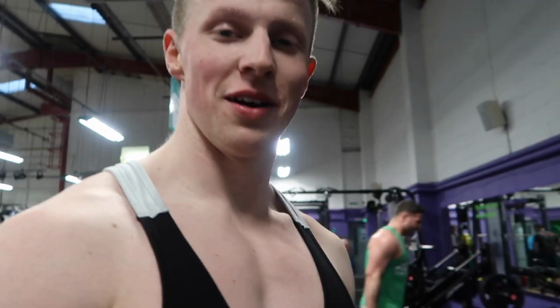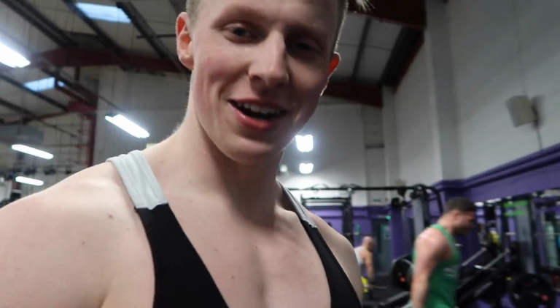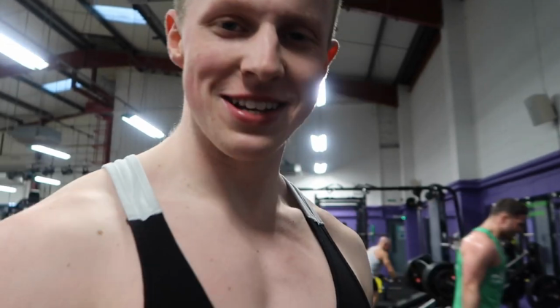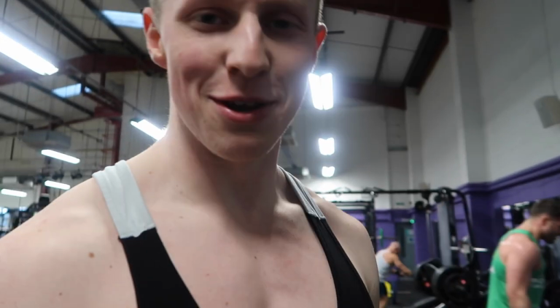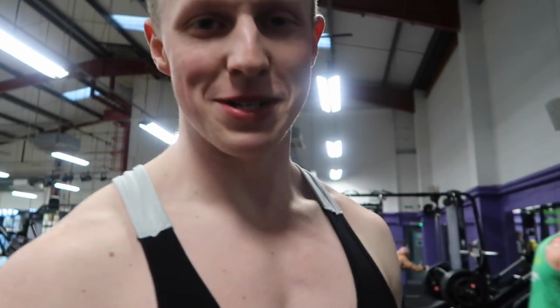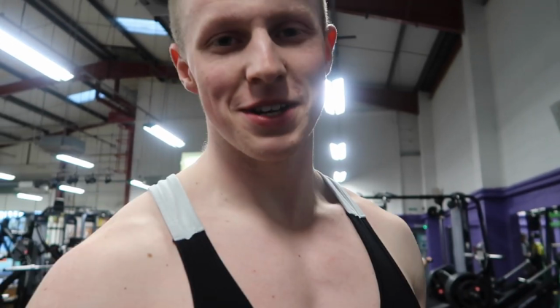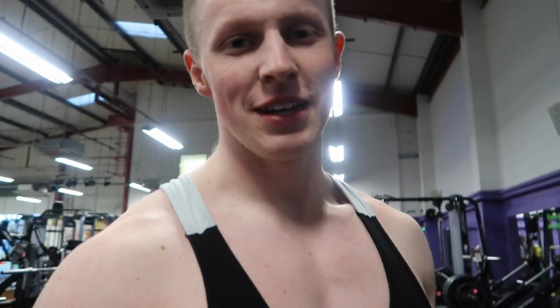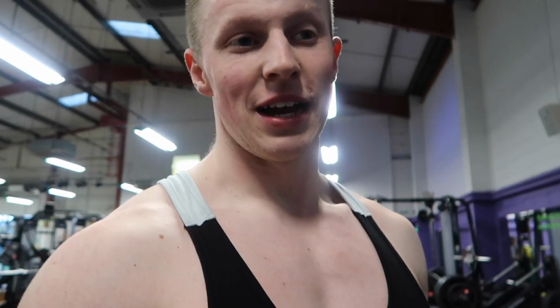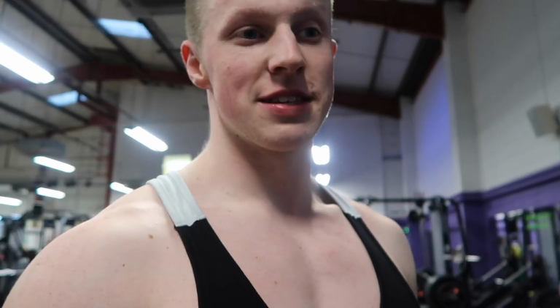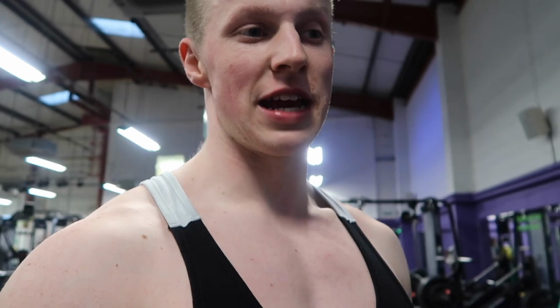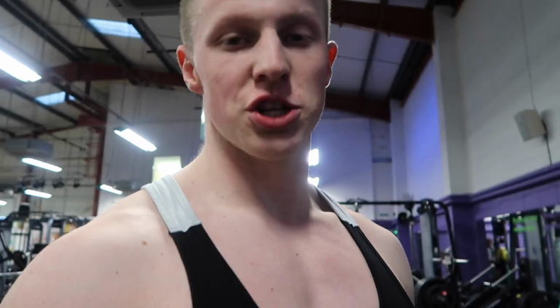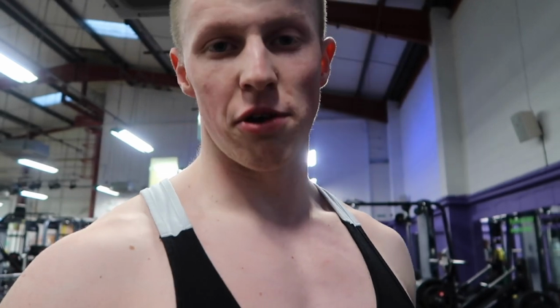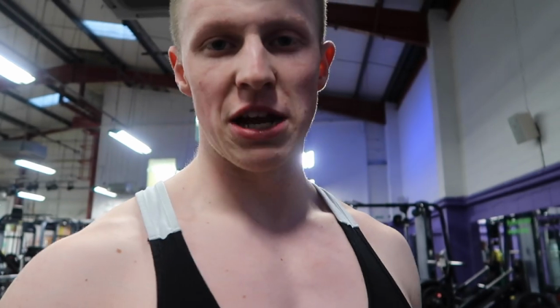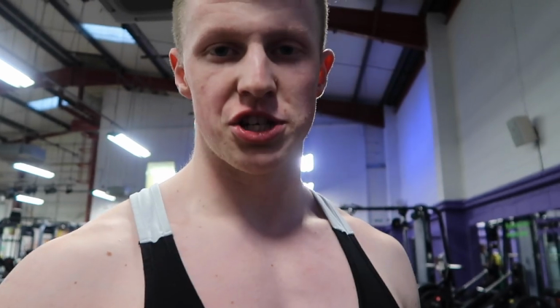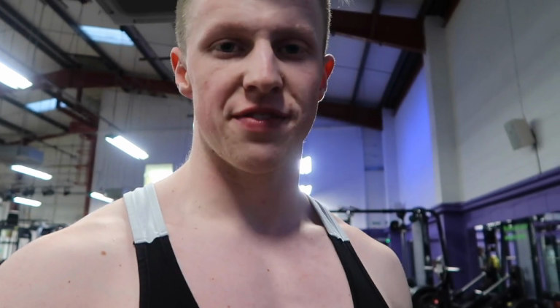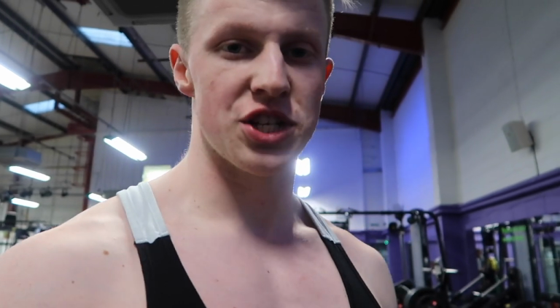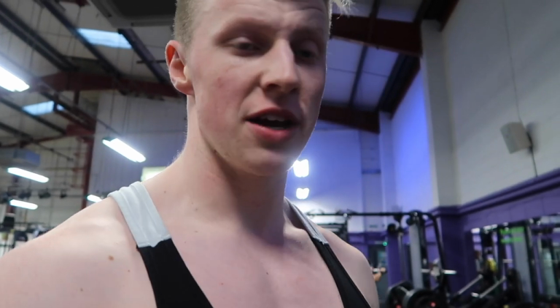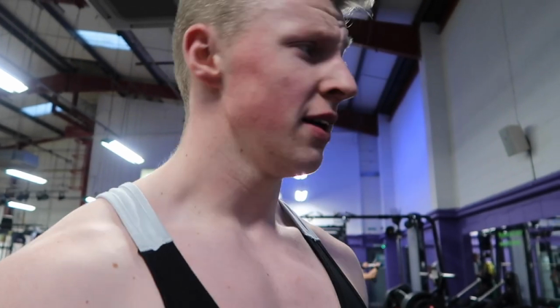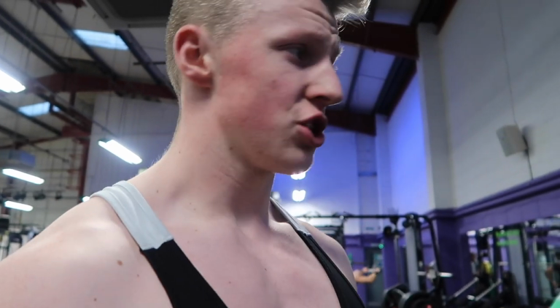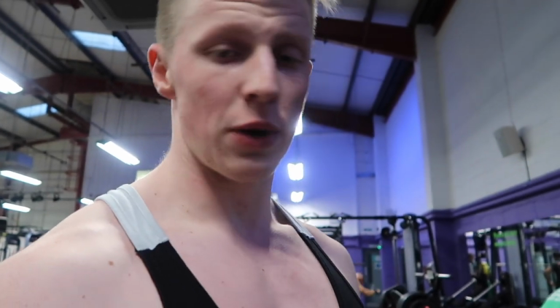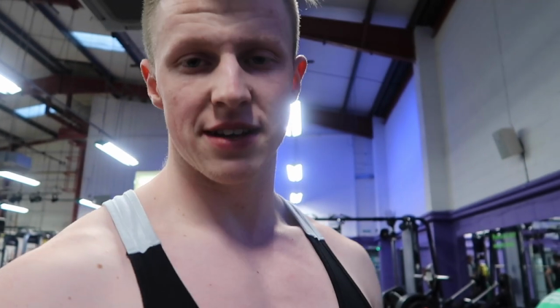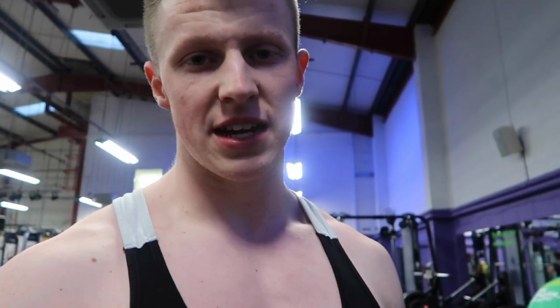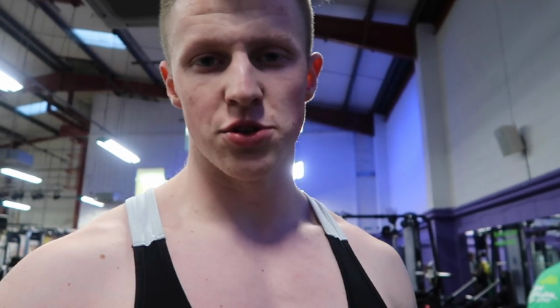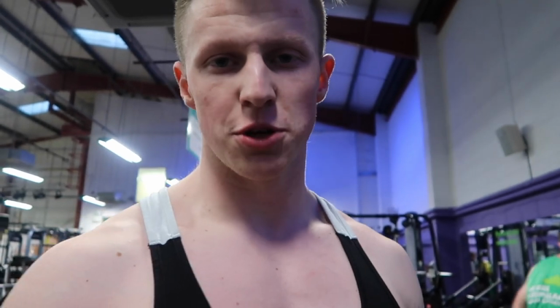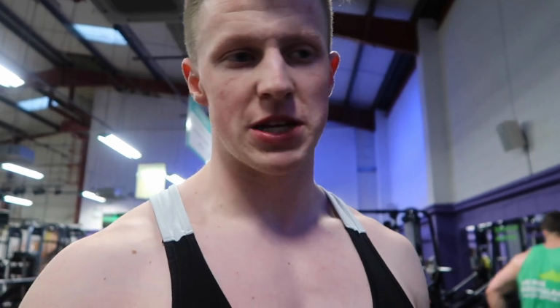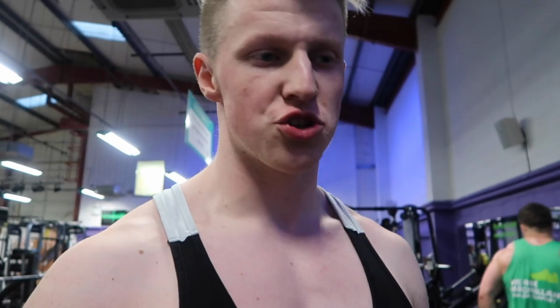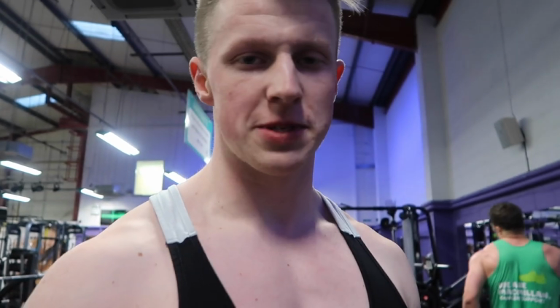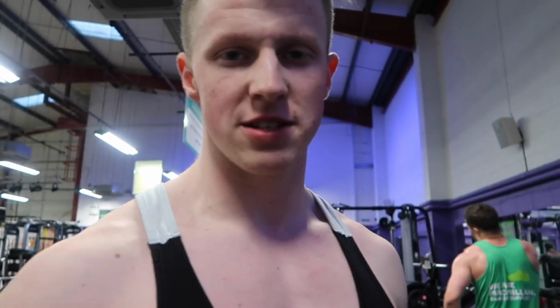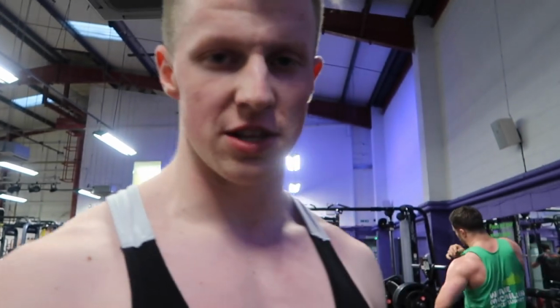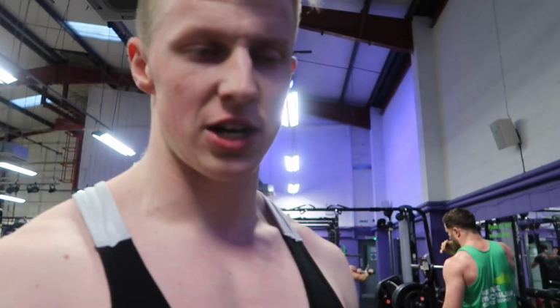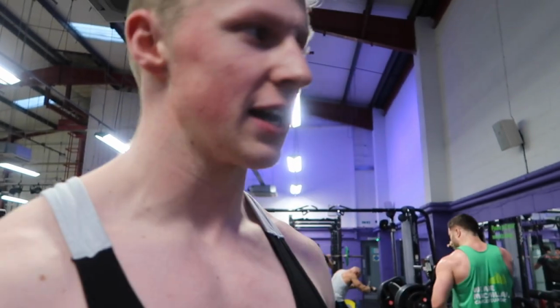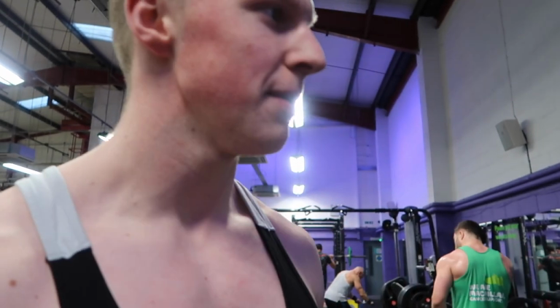All right guys, today I'm going to show you a really good chest finisher — just one exercise, no super sets, no cross sets, none of that.